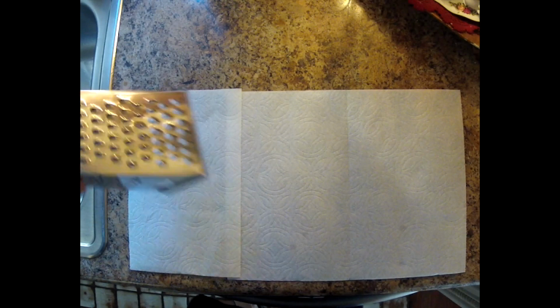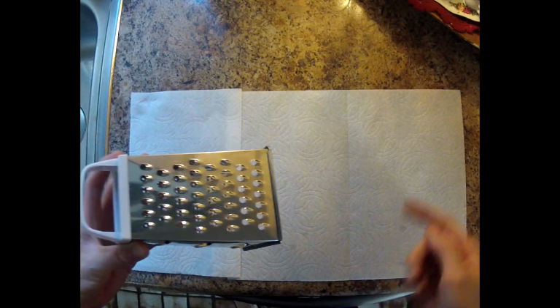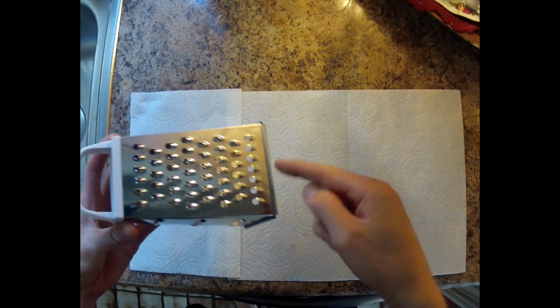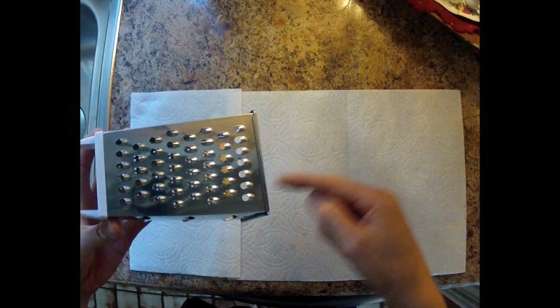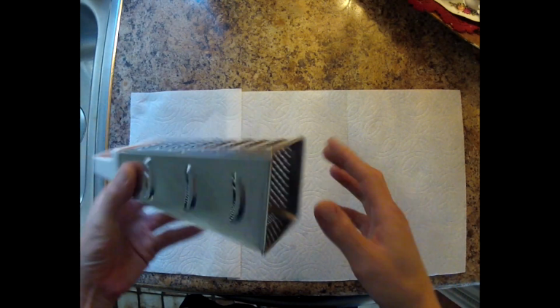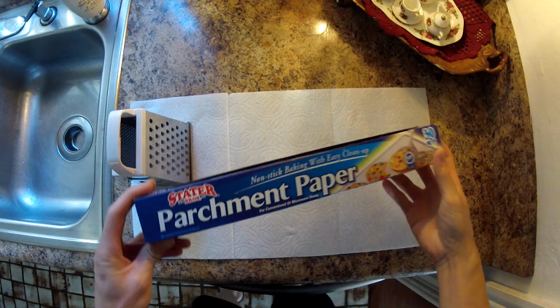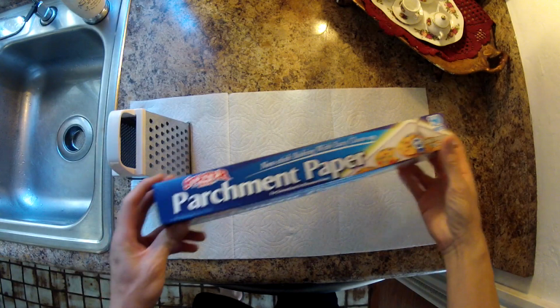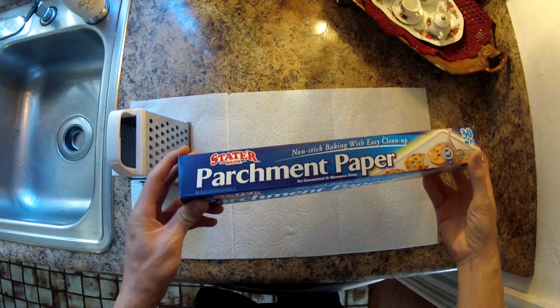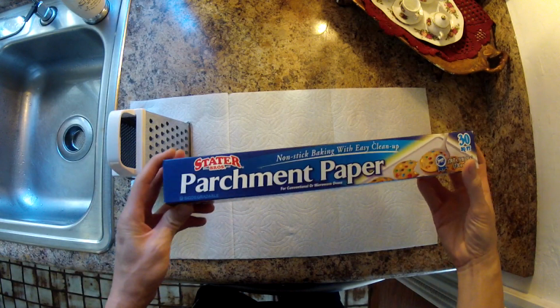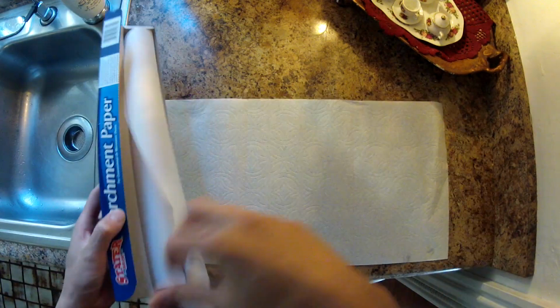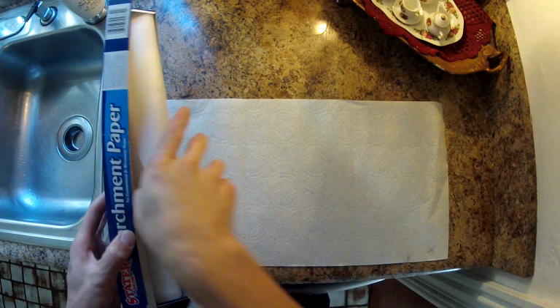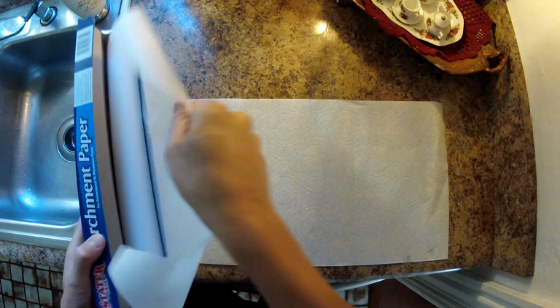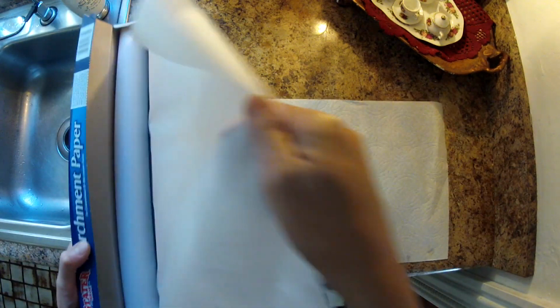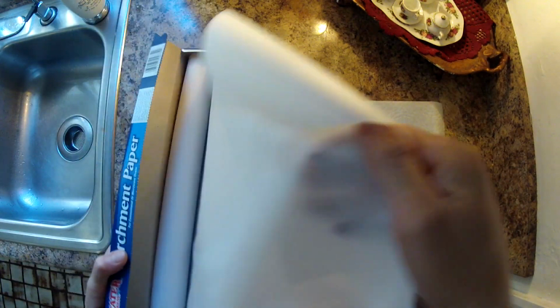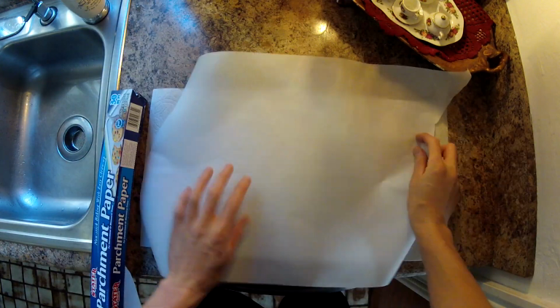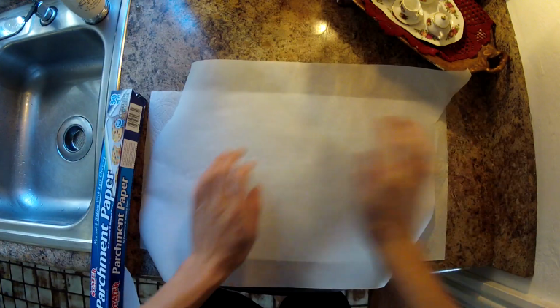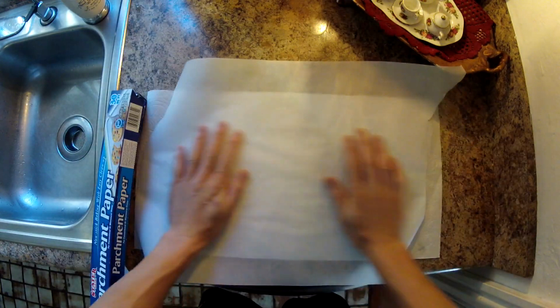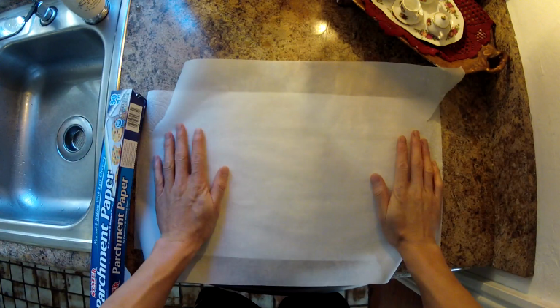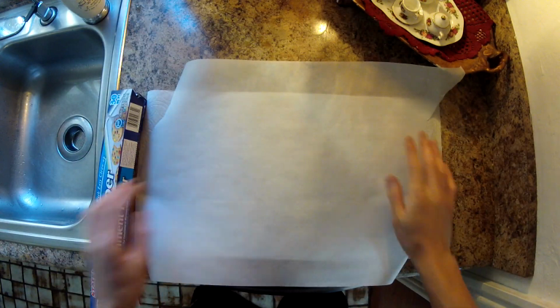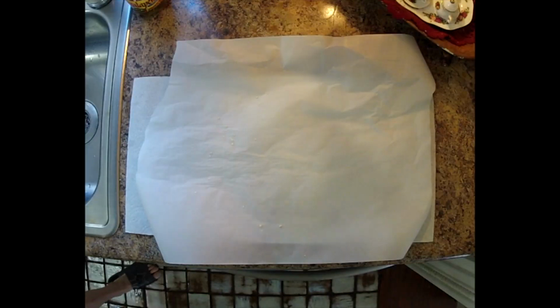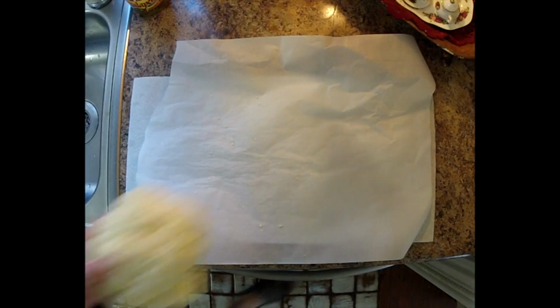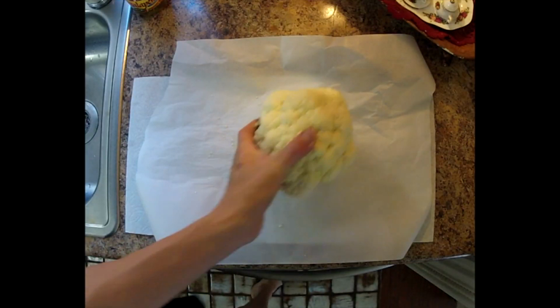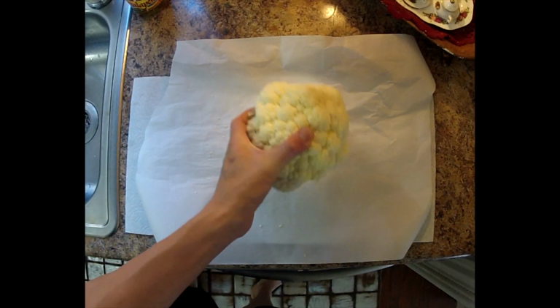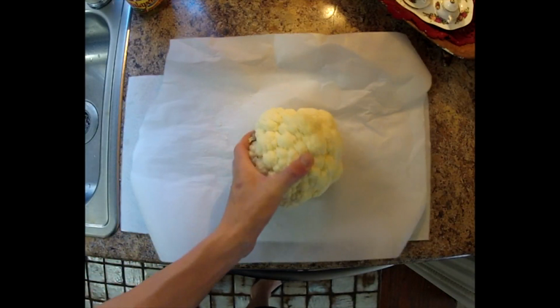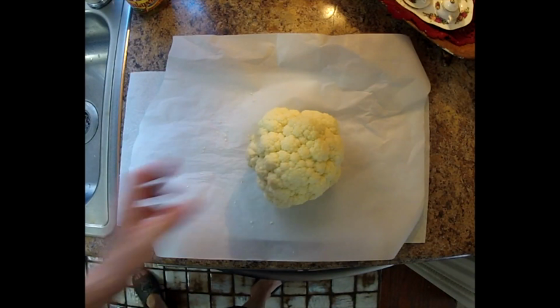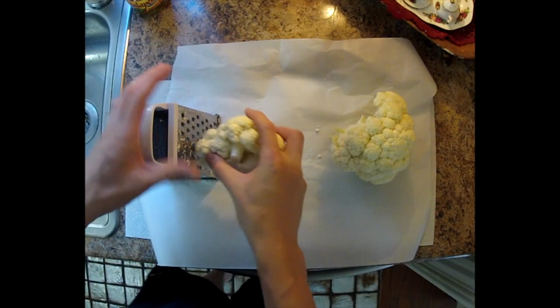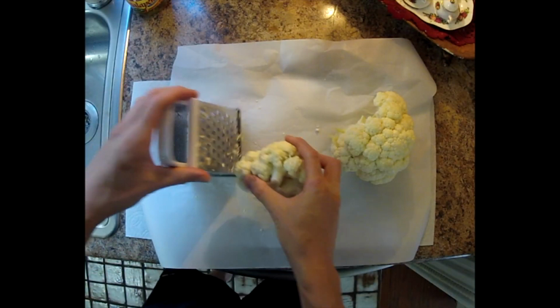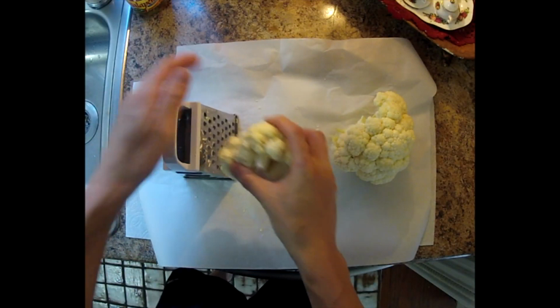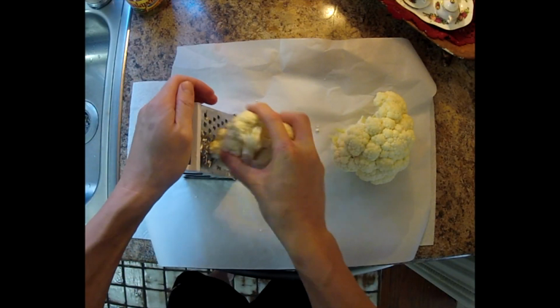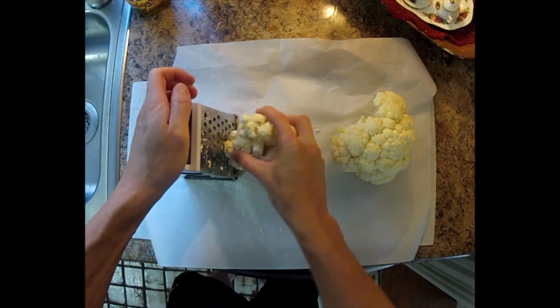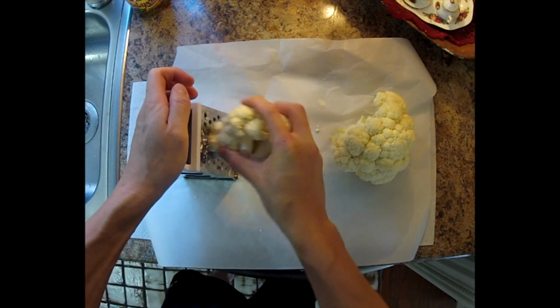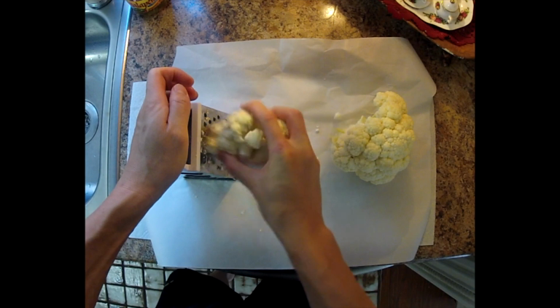Hi, this is Chin and I'd like to show you an ancient Korean cauliflower crust pizza recipe. The video's going way too fast.